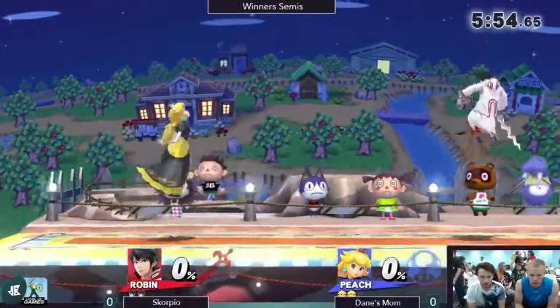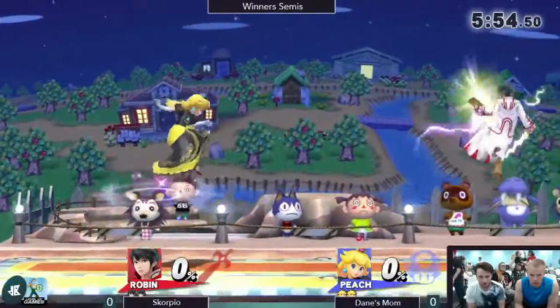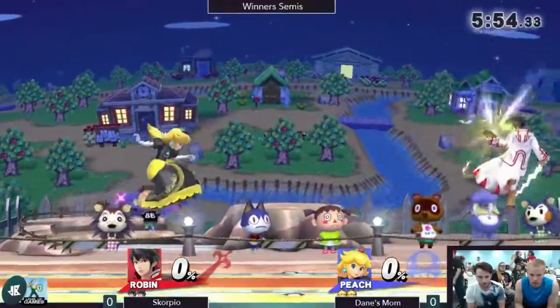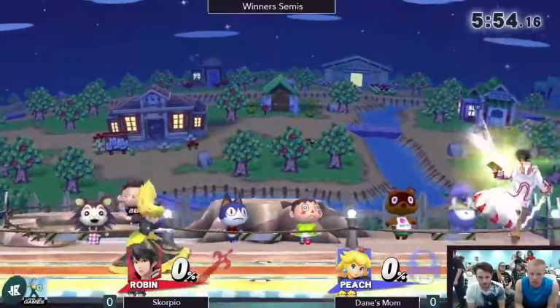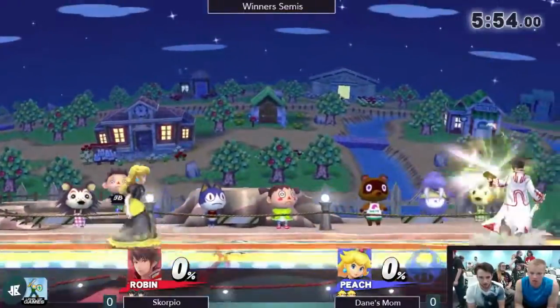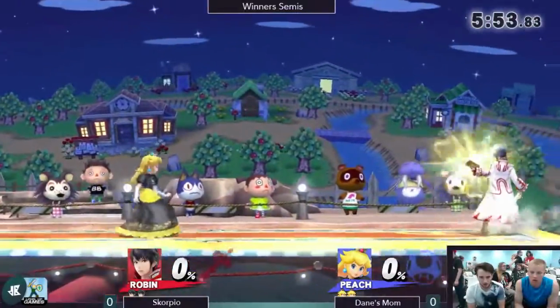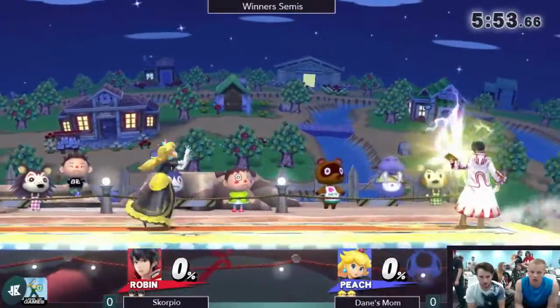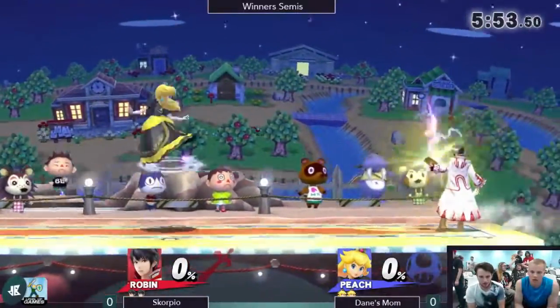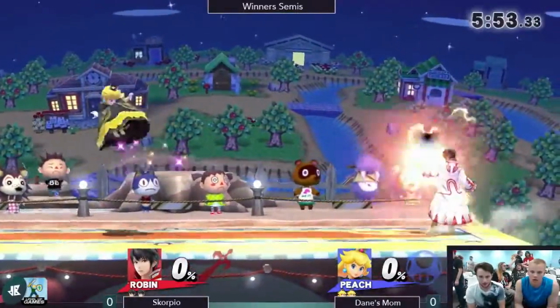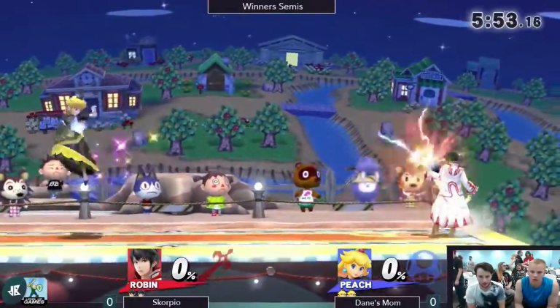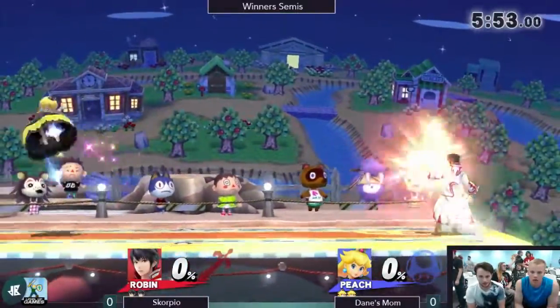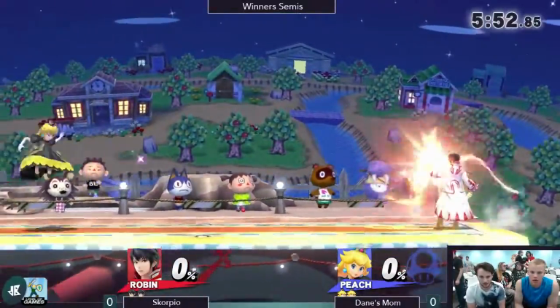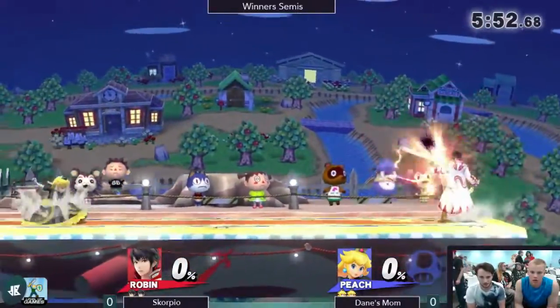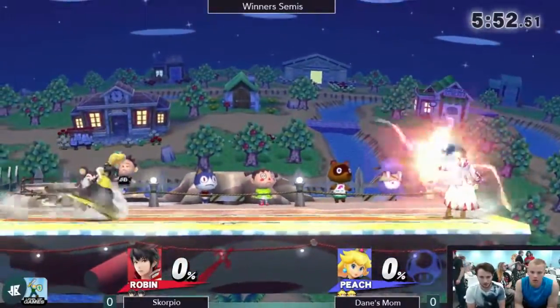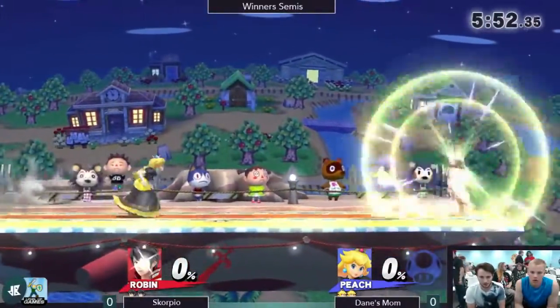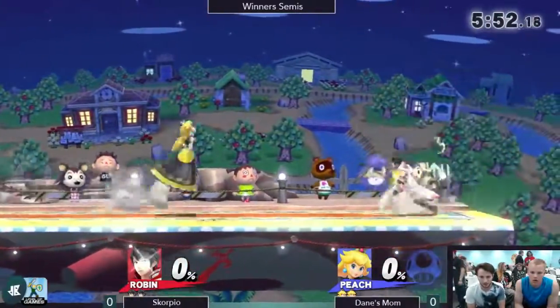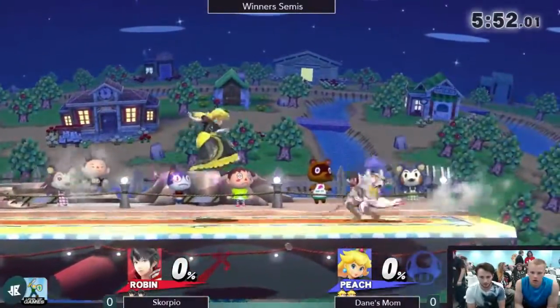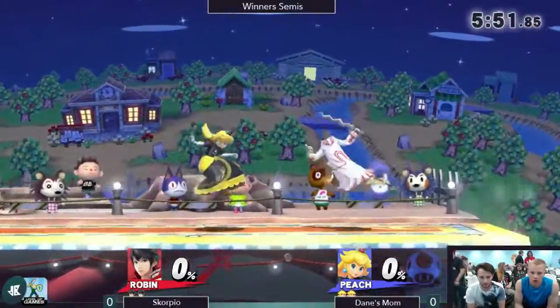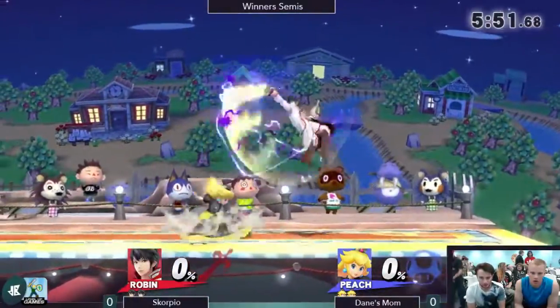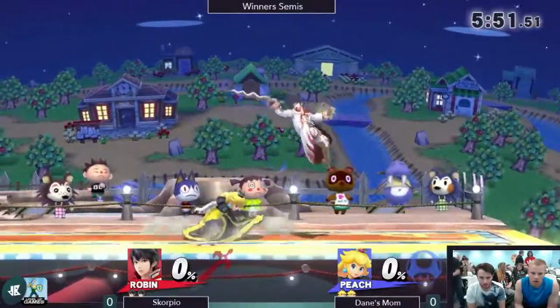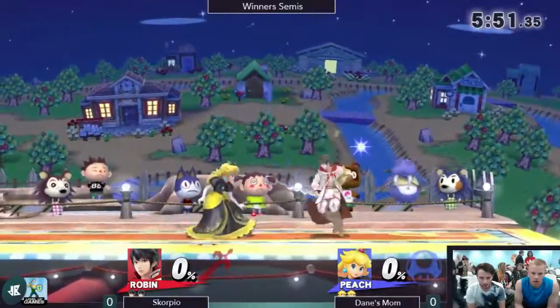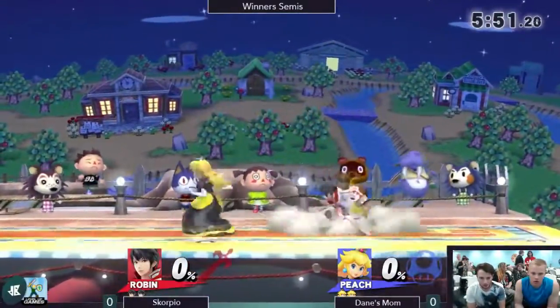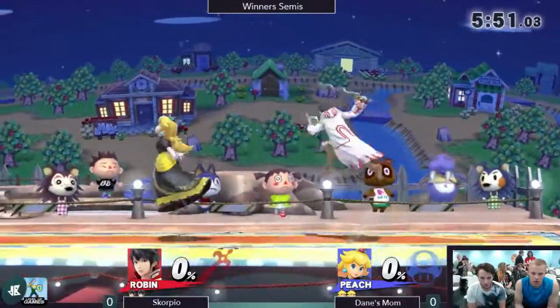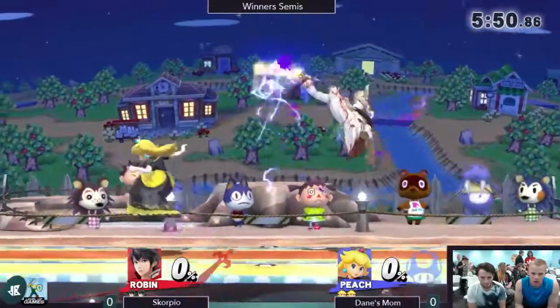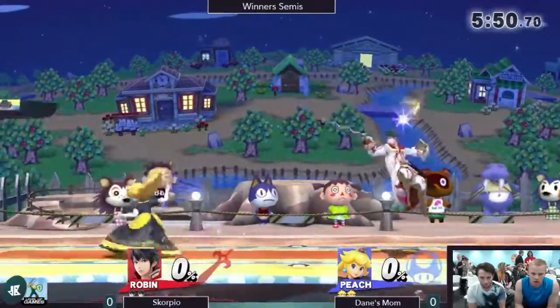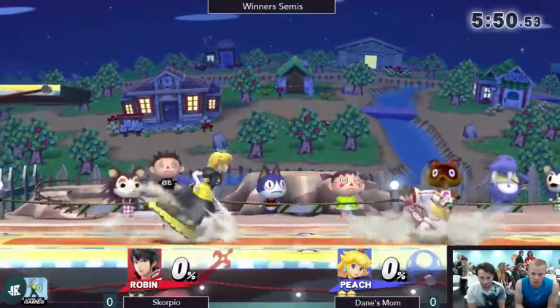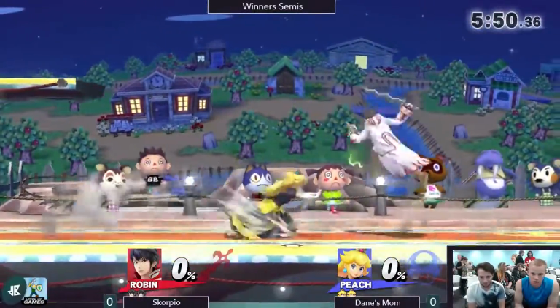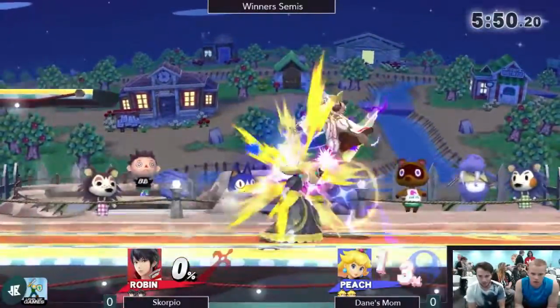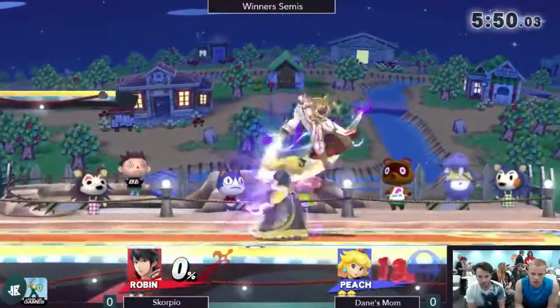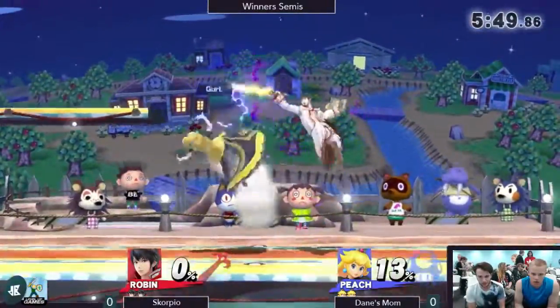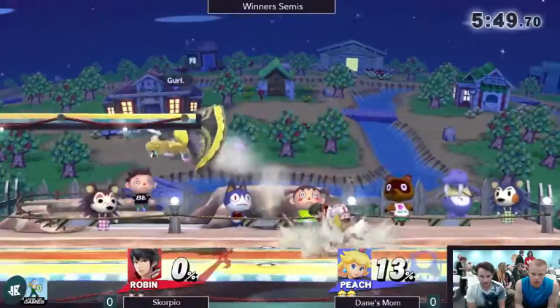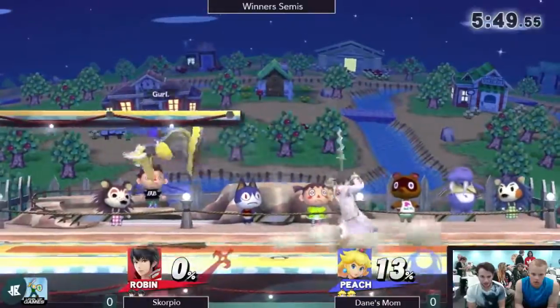It's weird to me when there's a Robin within close range of their opponent, but on purpose.